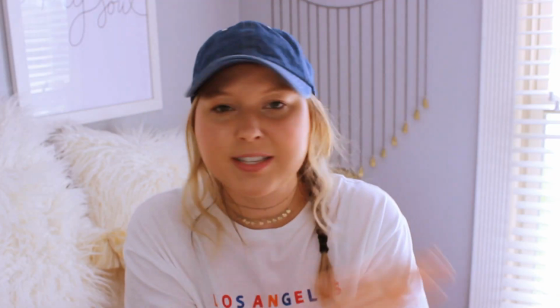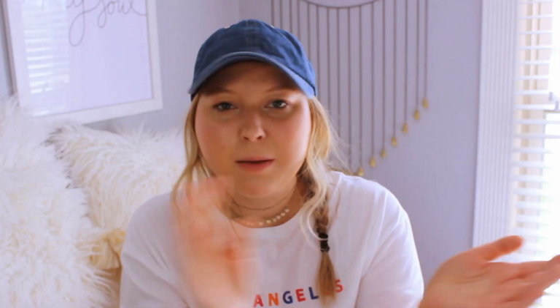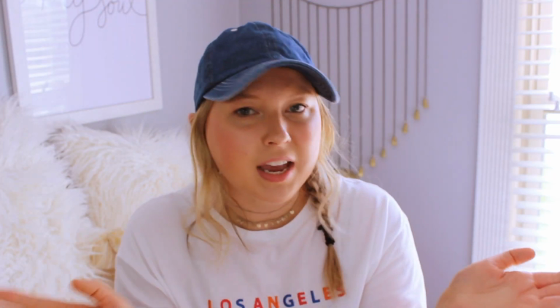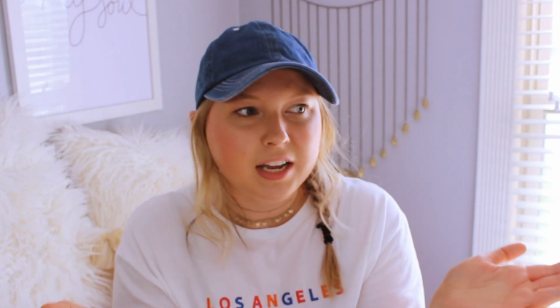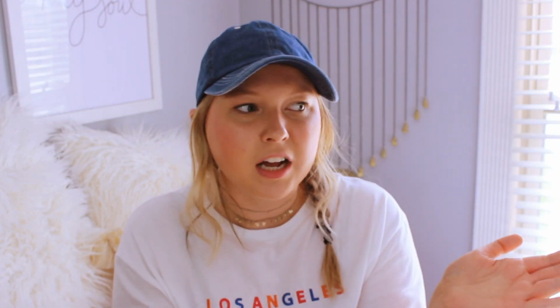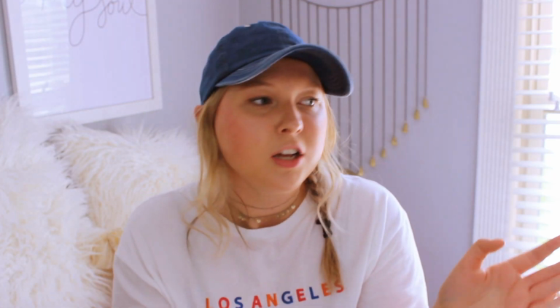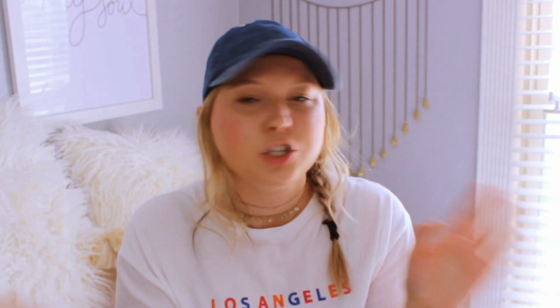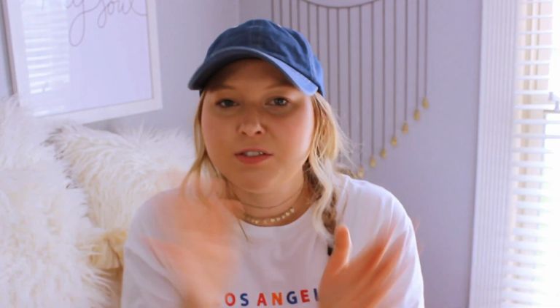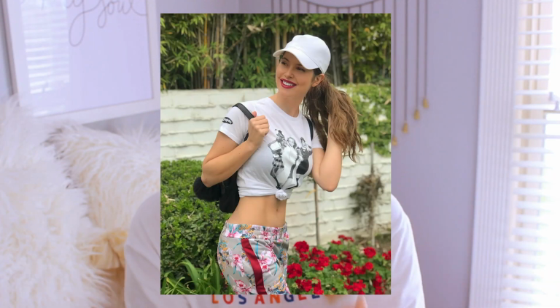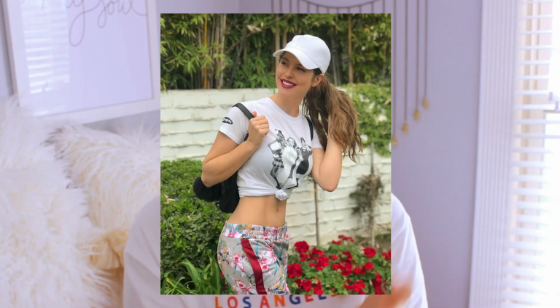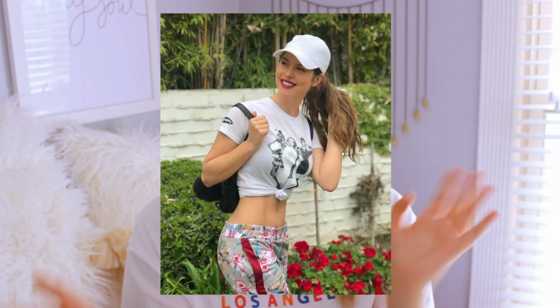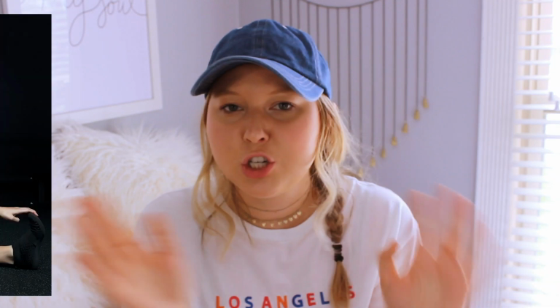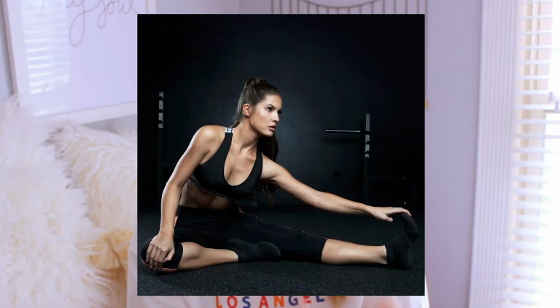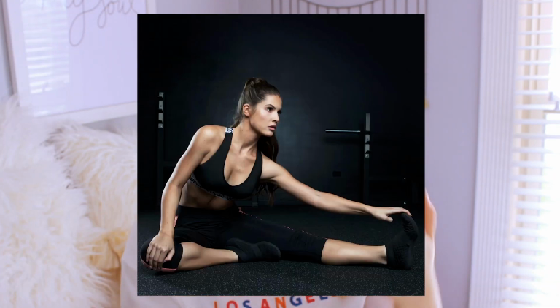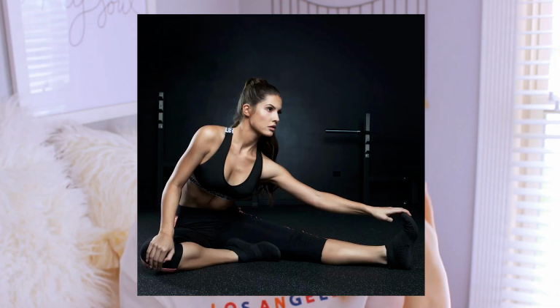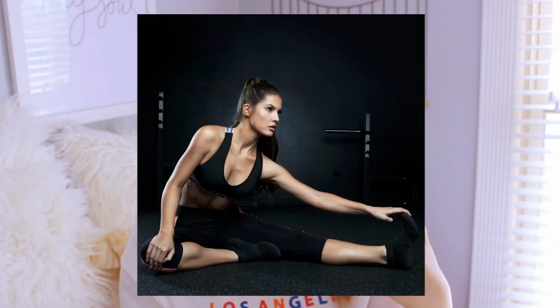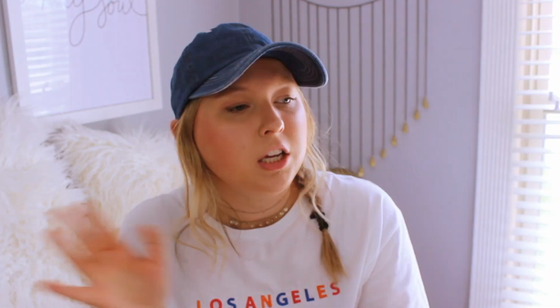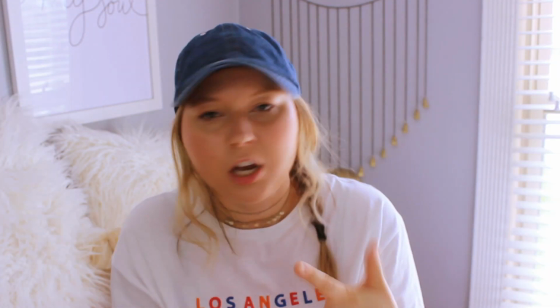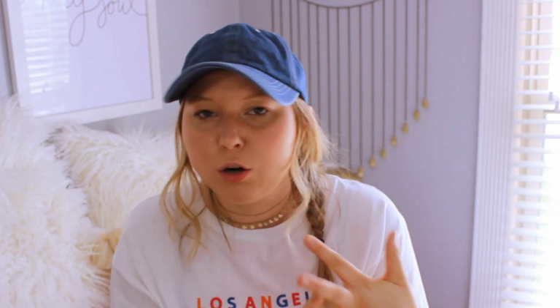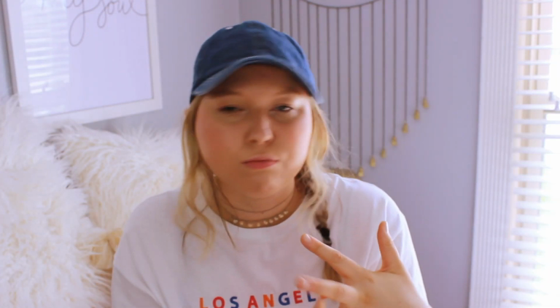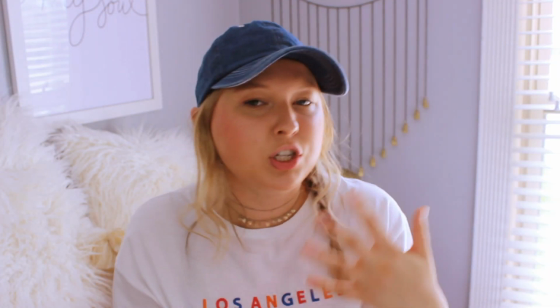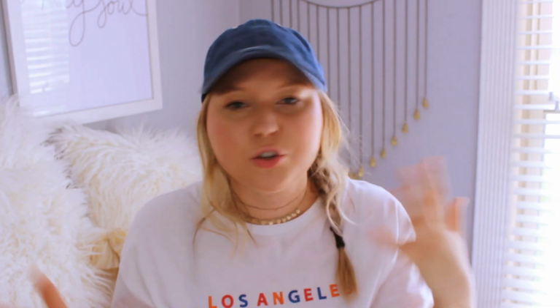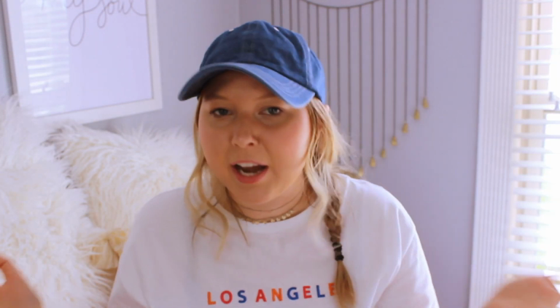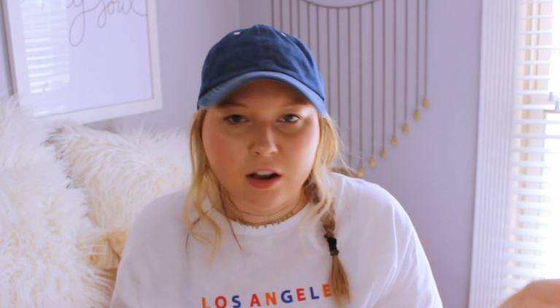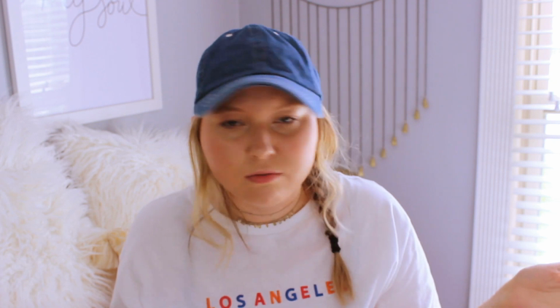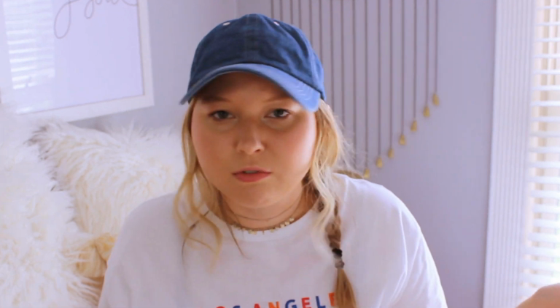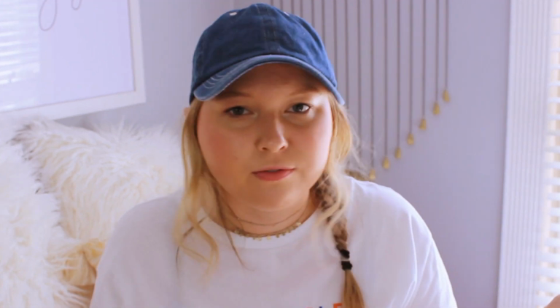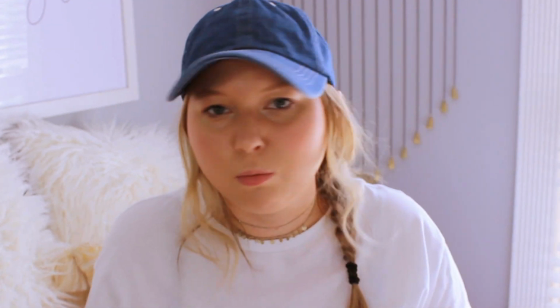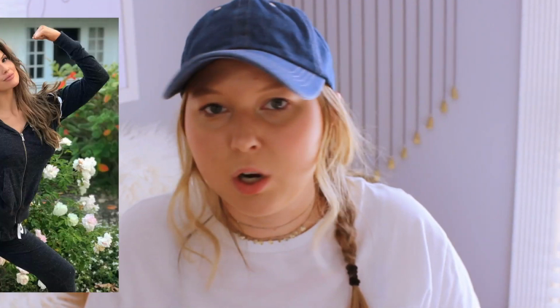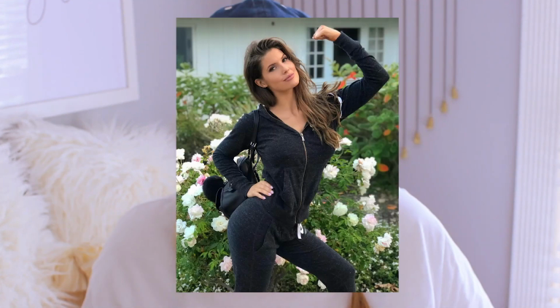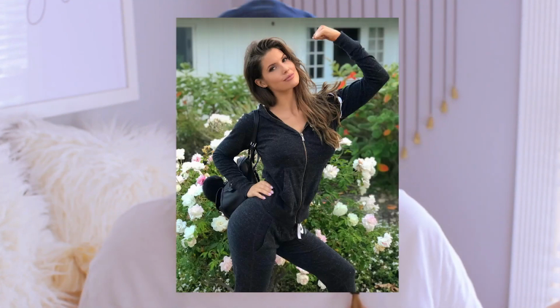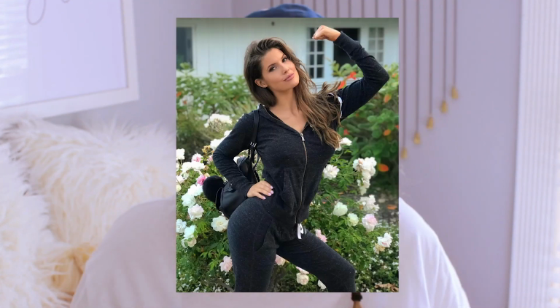We see Amanda — she's fit, she's strong, she's great at working out.